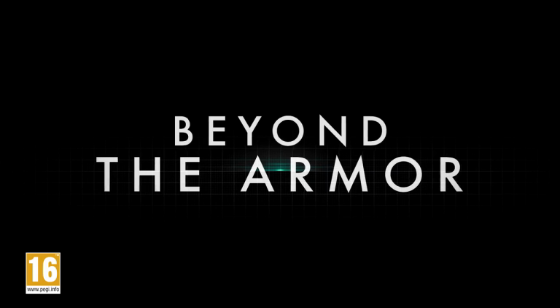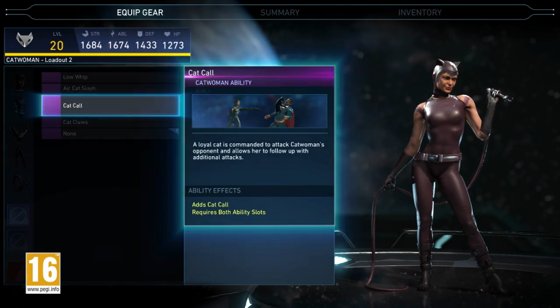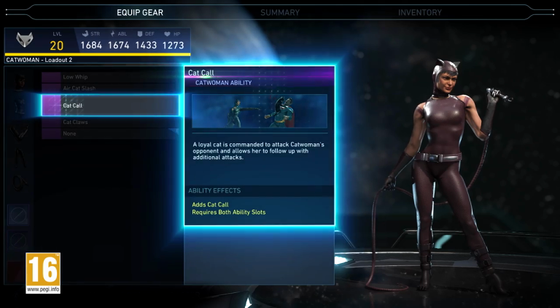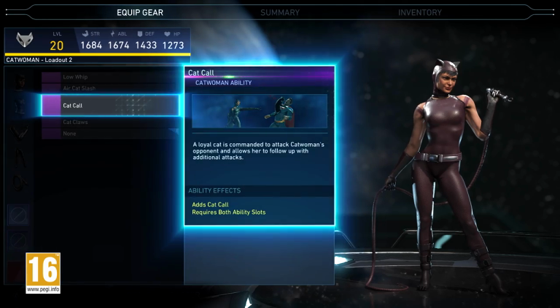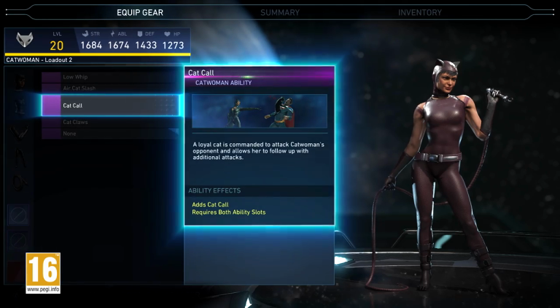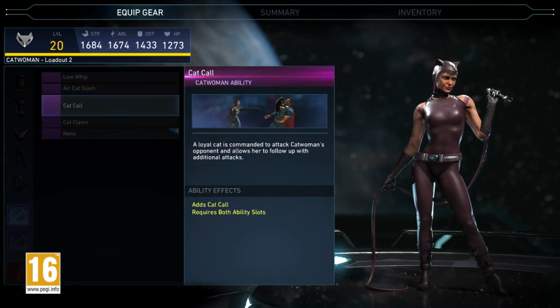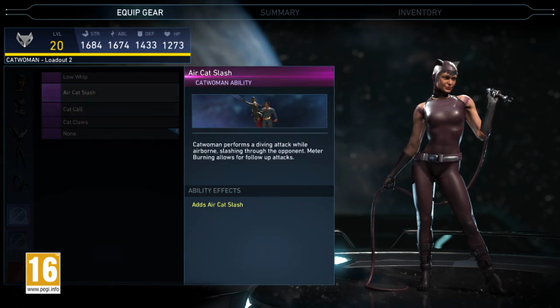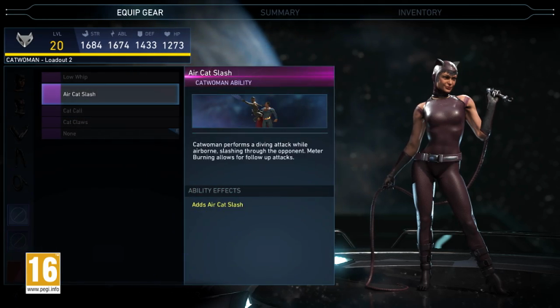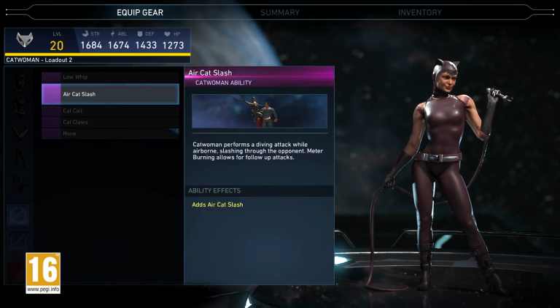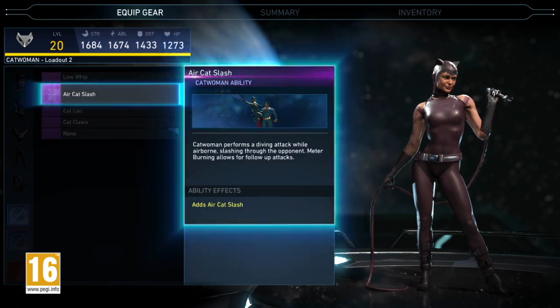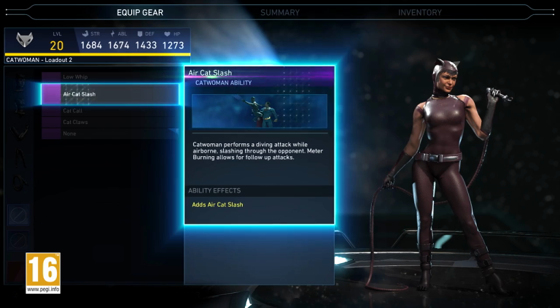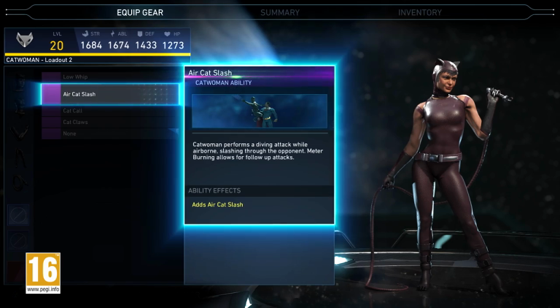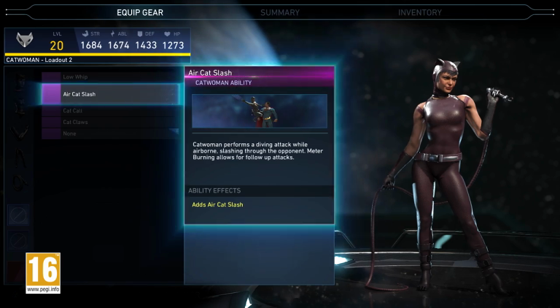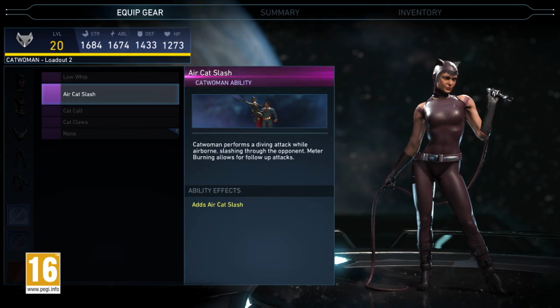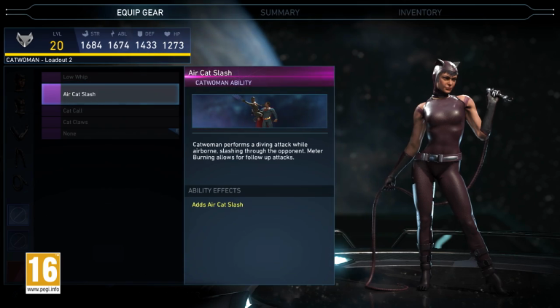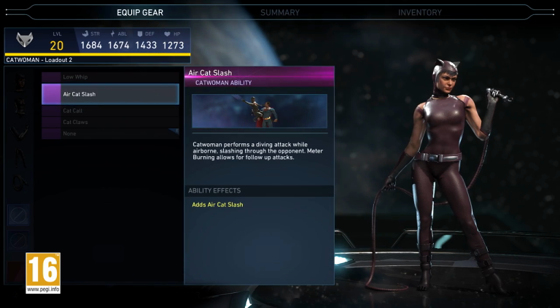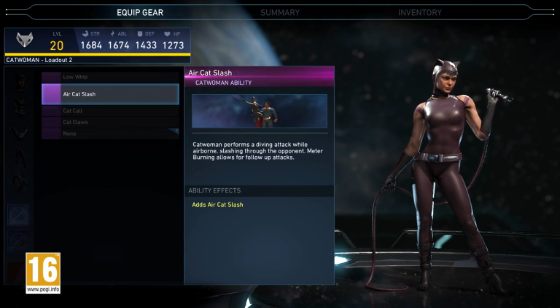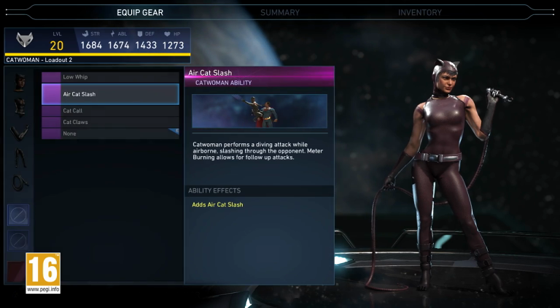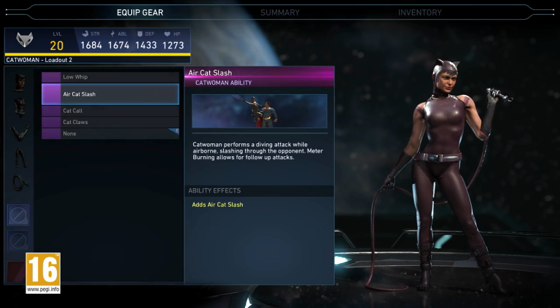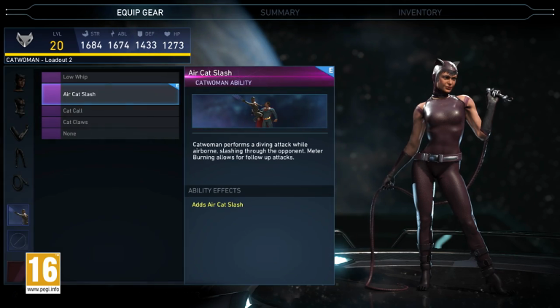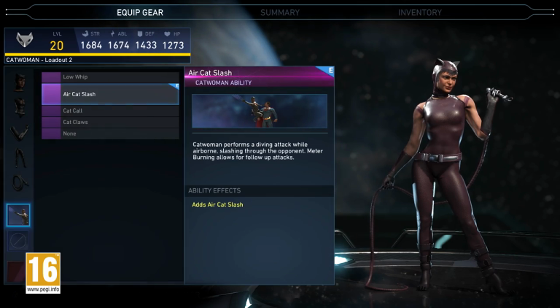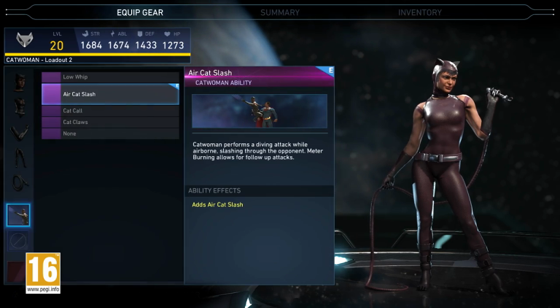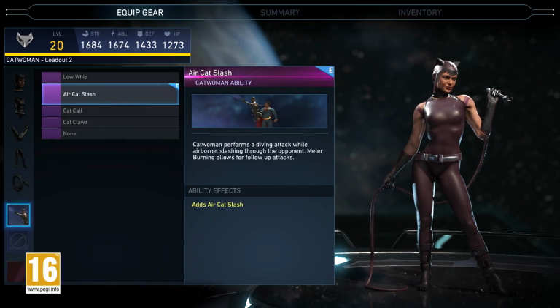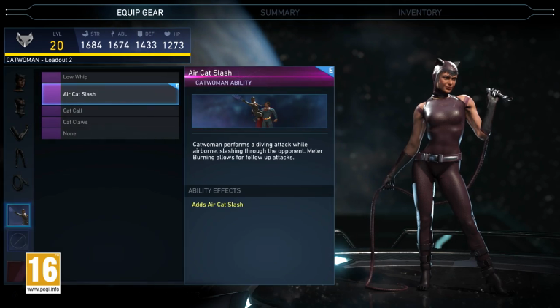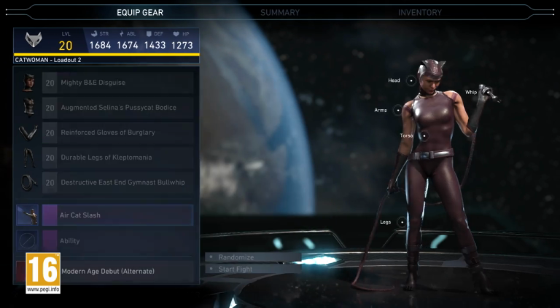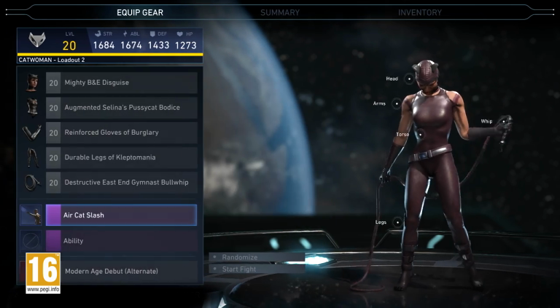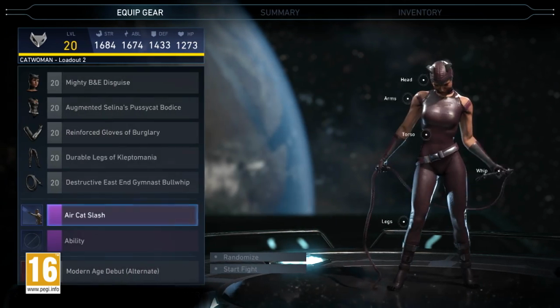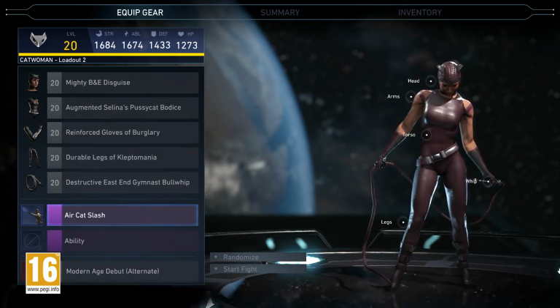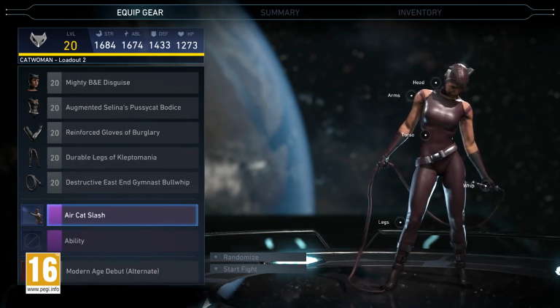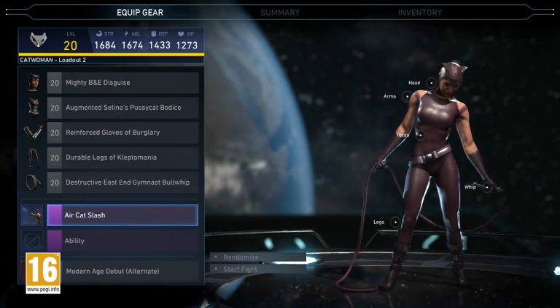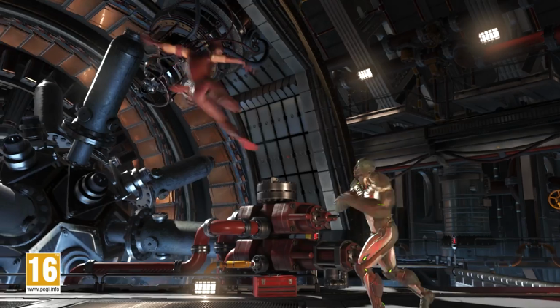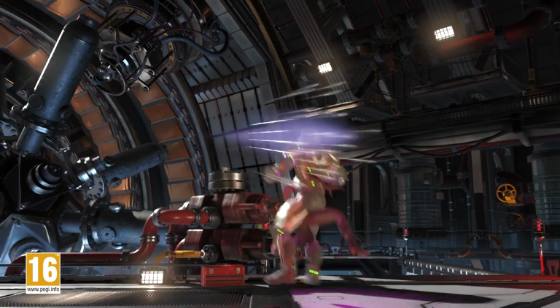Advantages are earned beyond physical gear. Augments, abilities, and special moves are granted after key achievements.